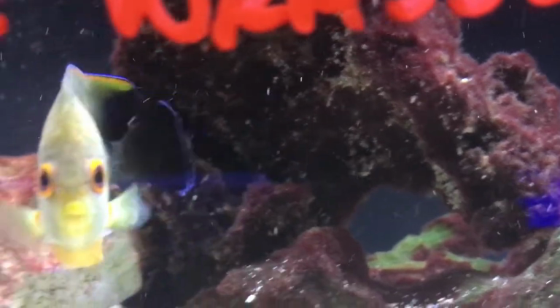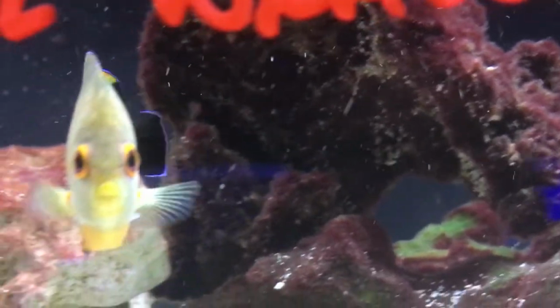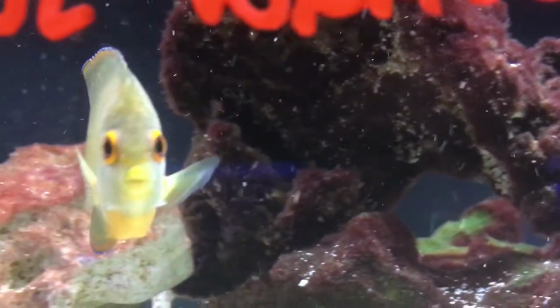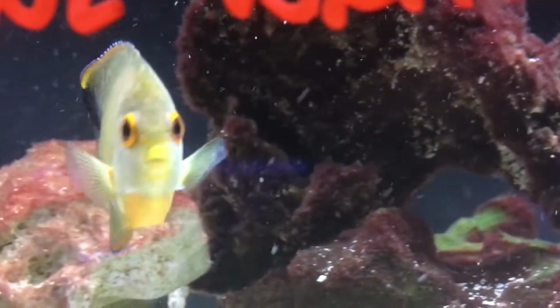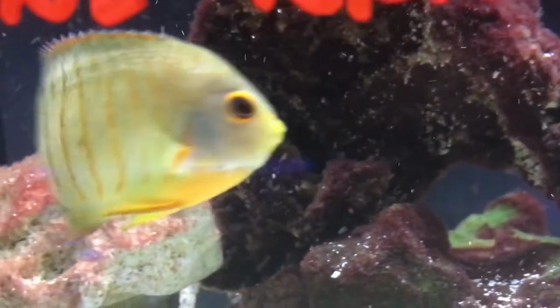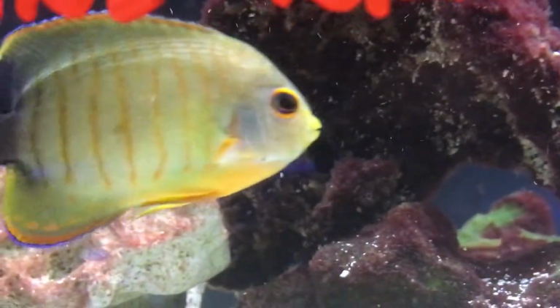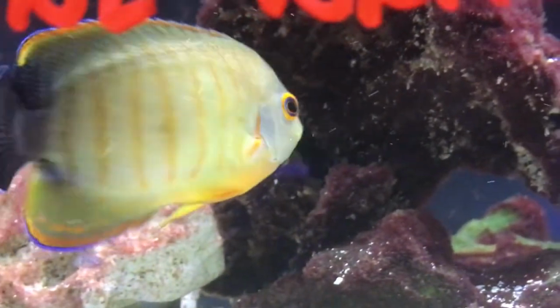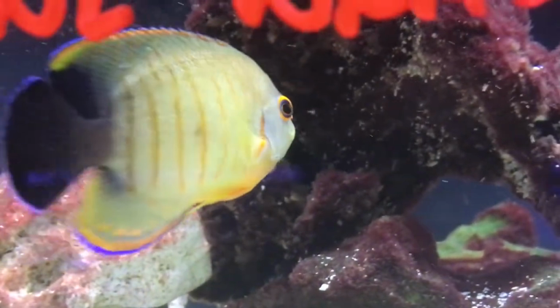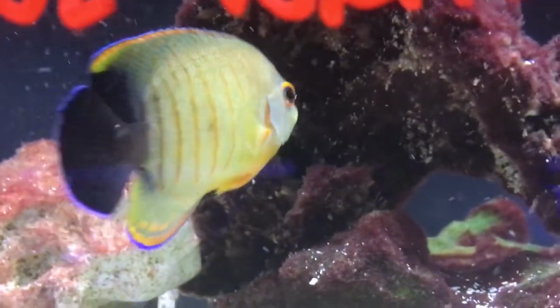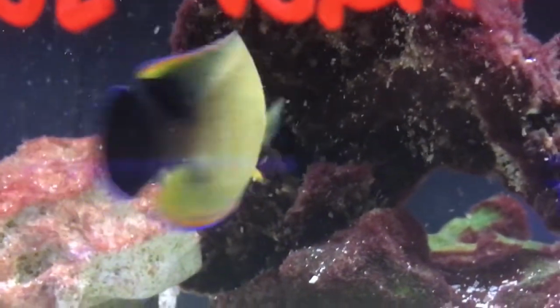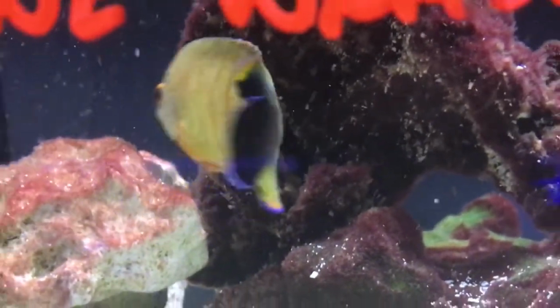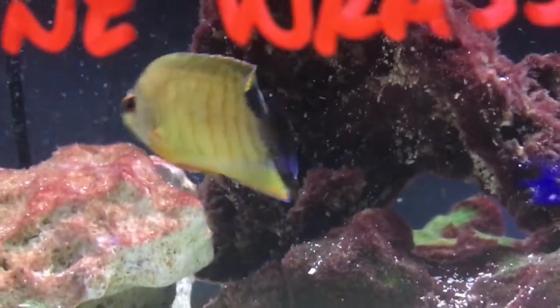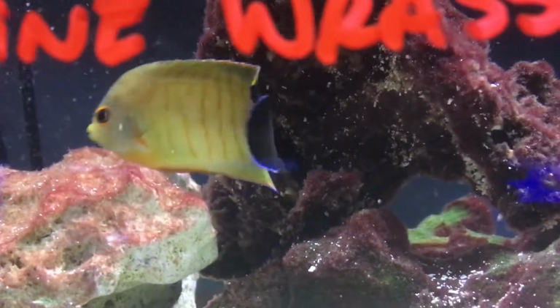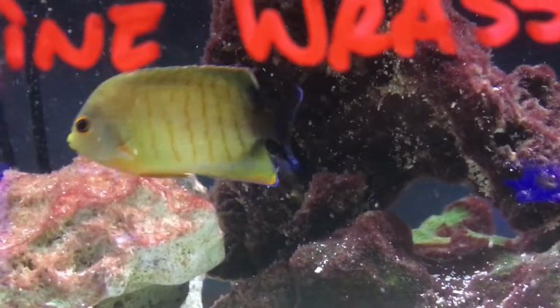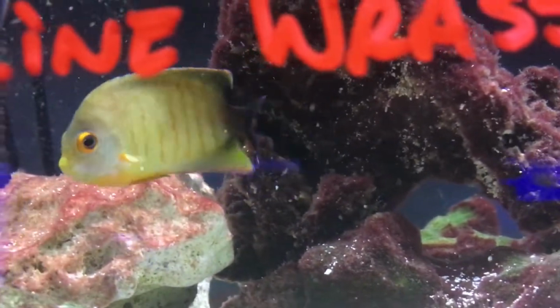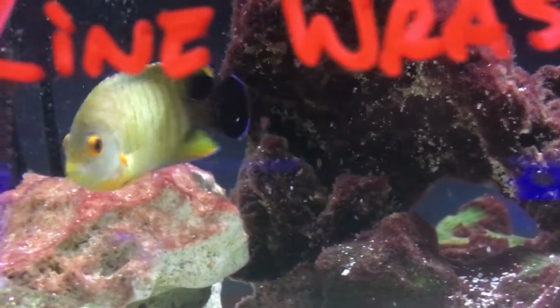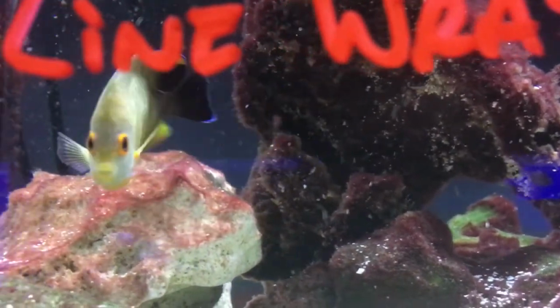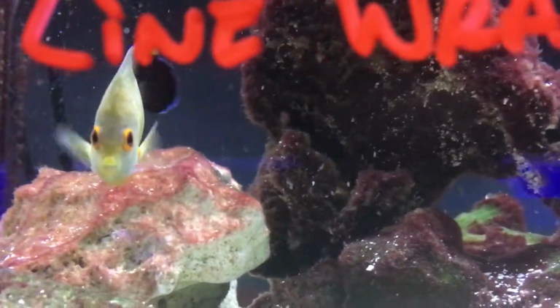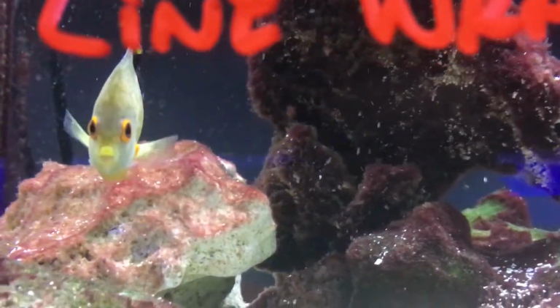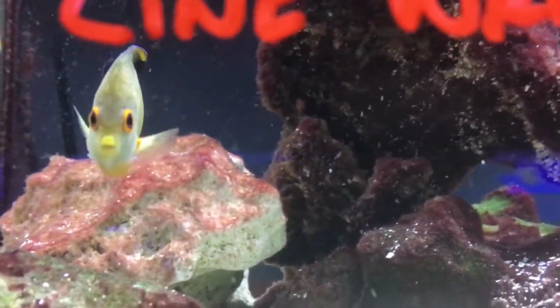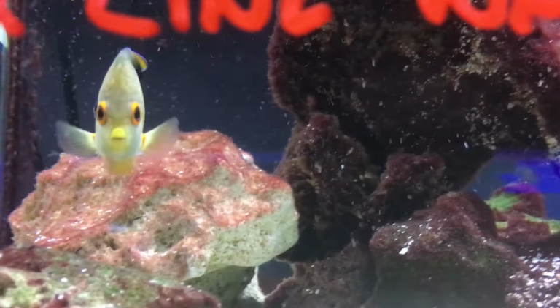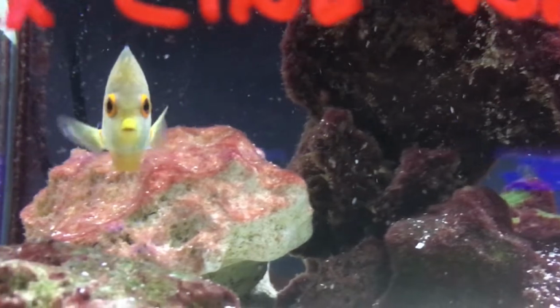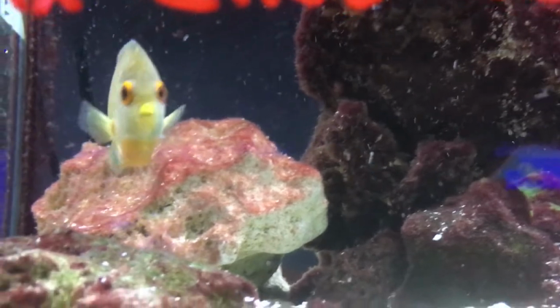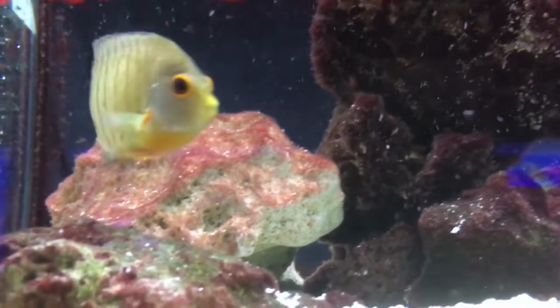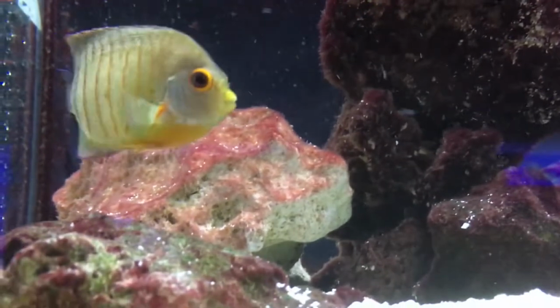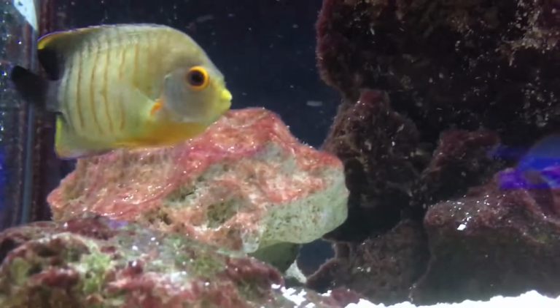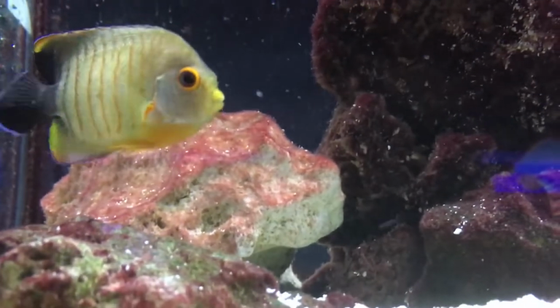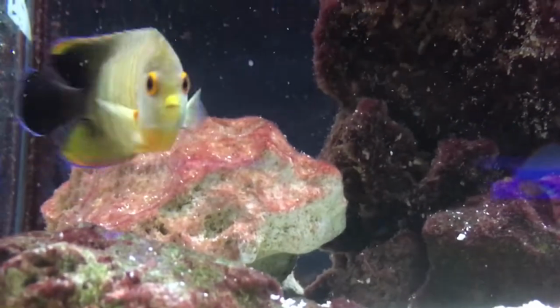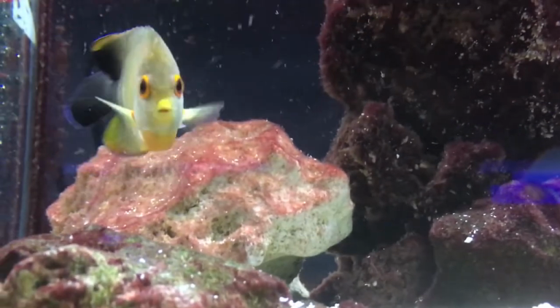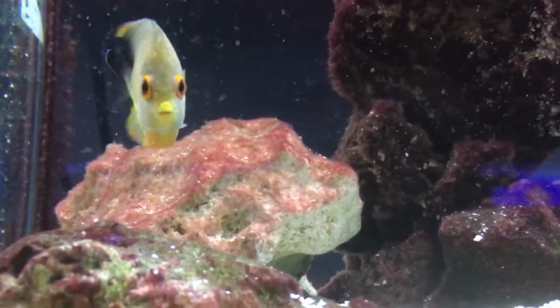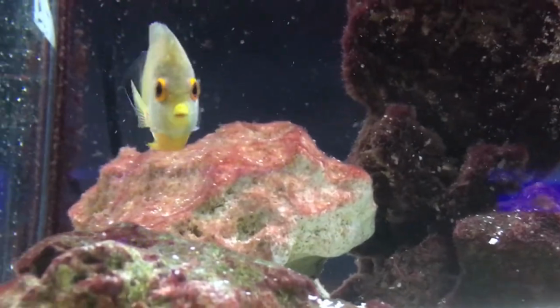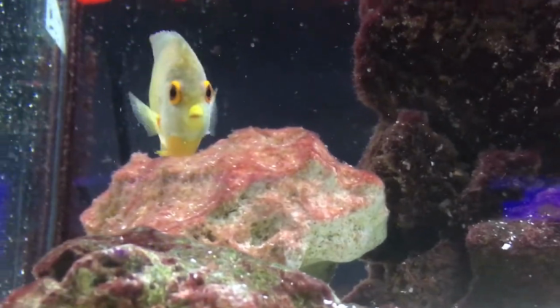What's up everybody, it's Brock, and we are back with a brand new episode of All About.